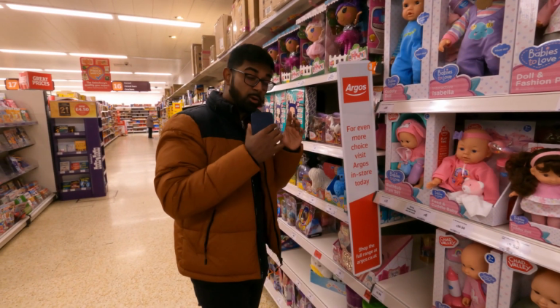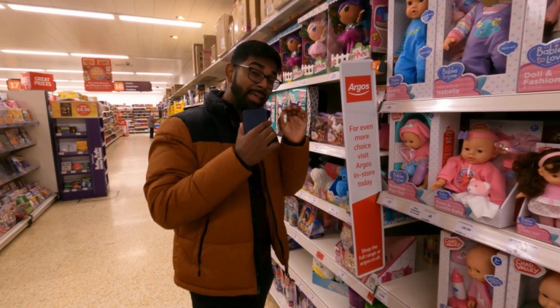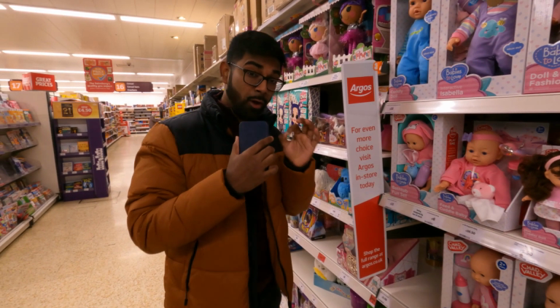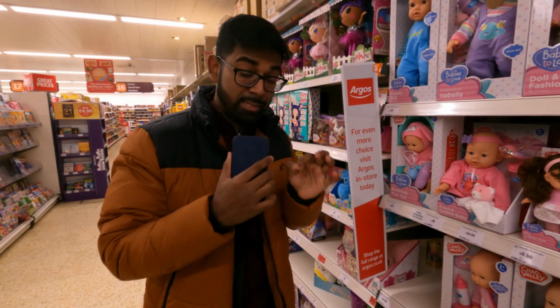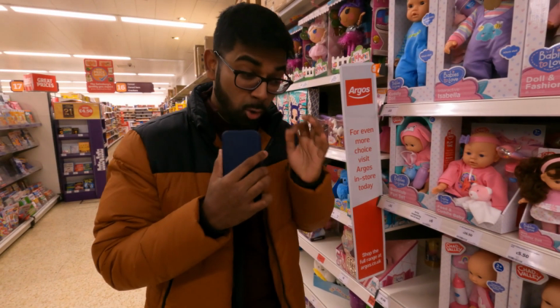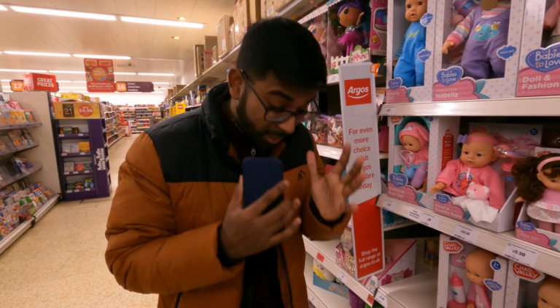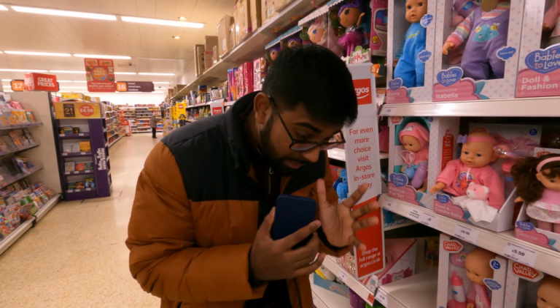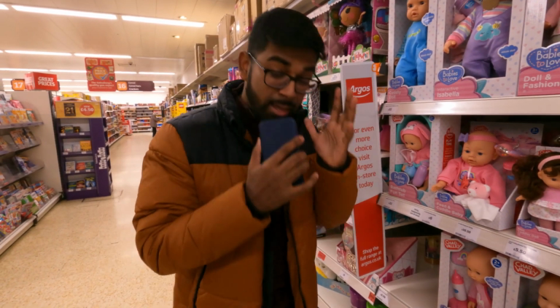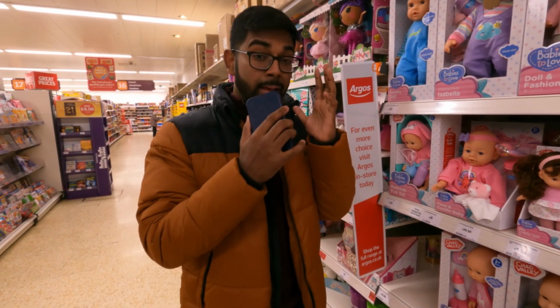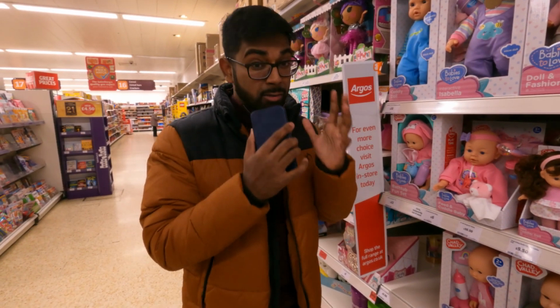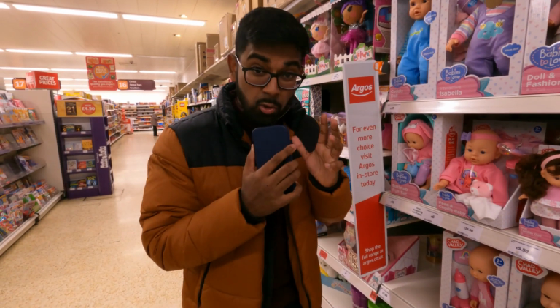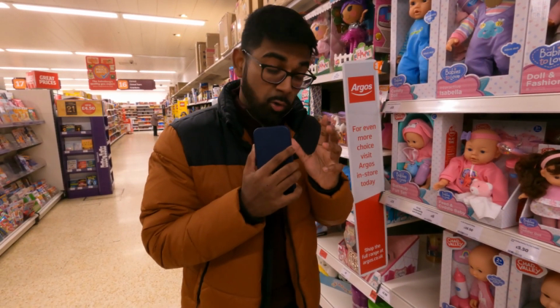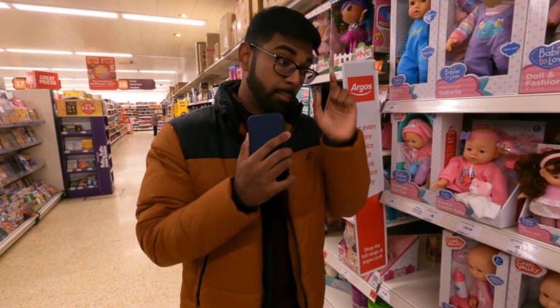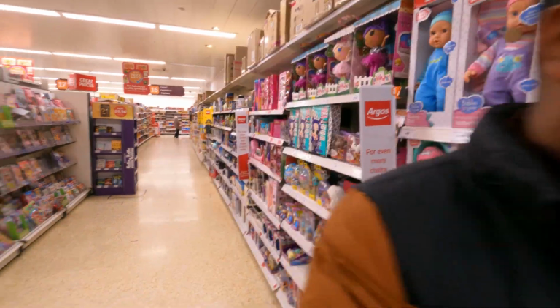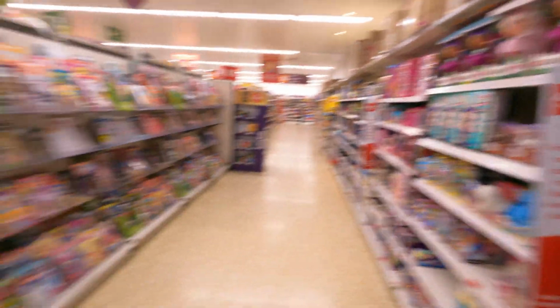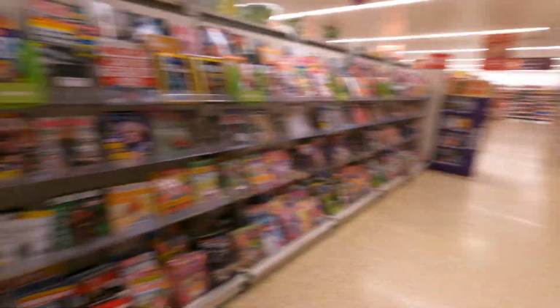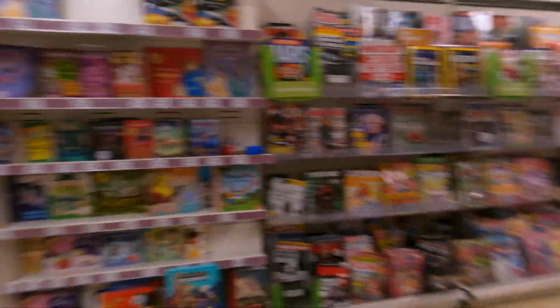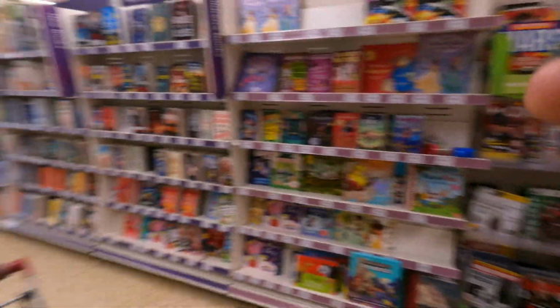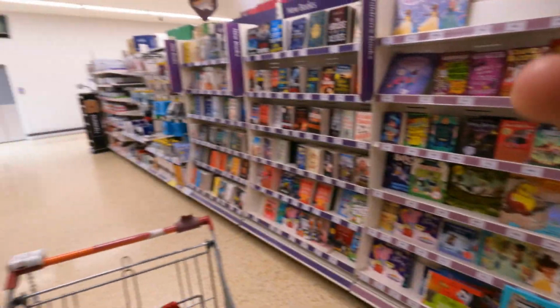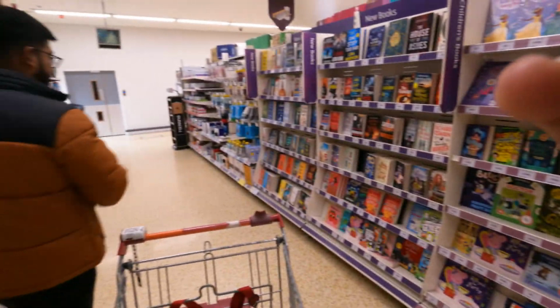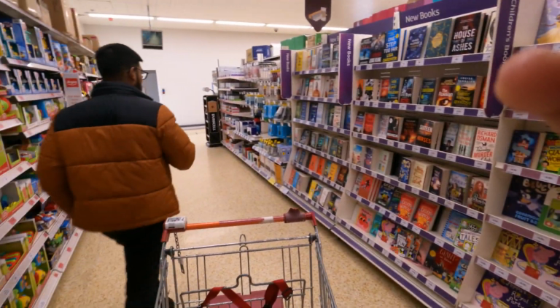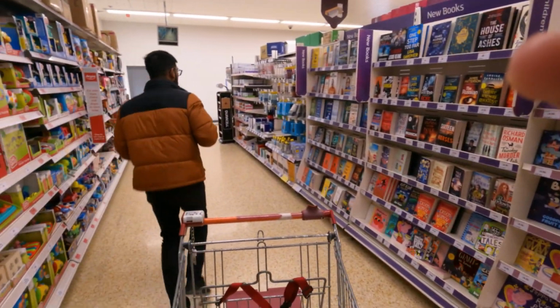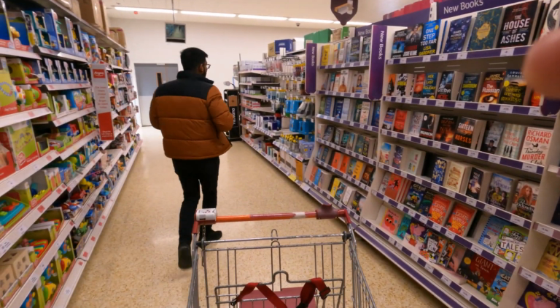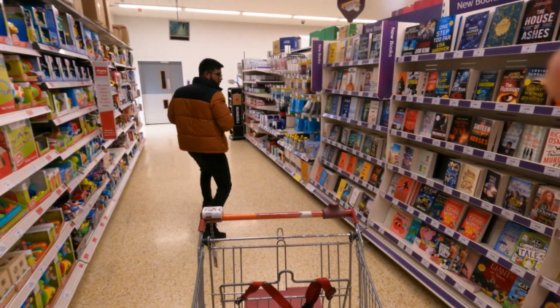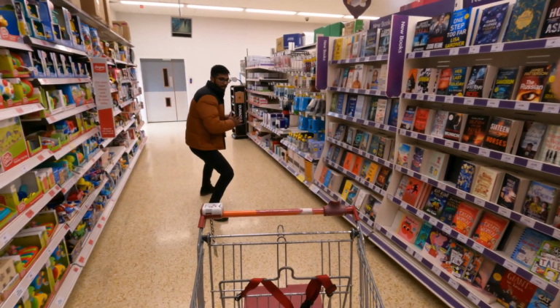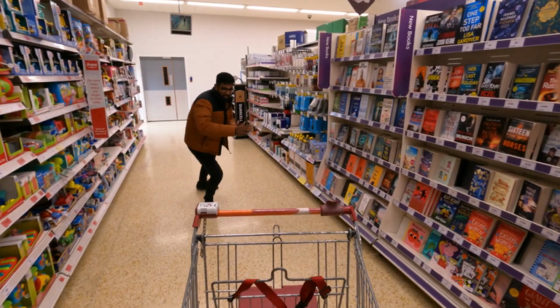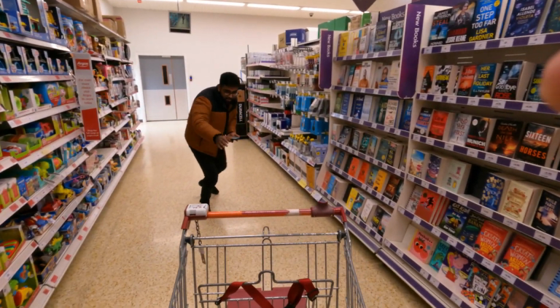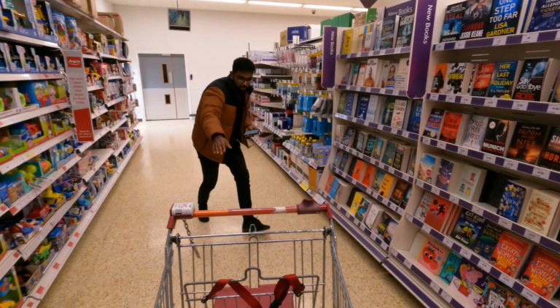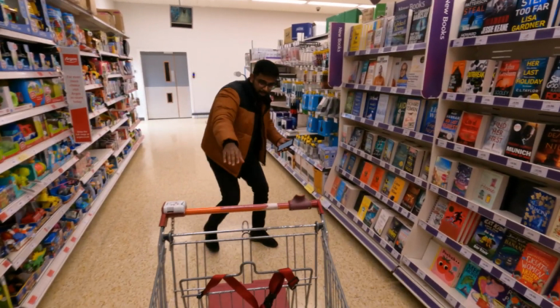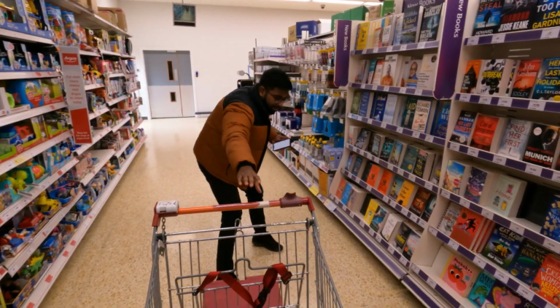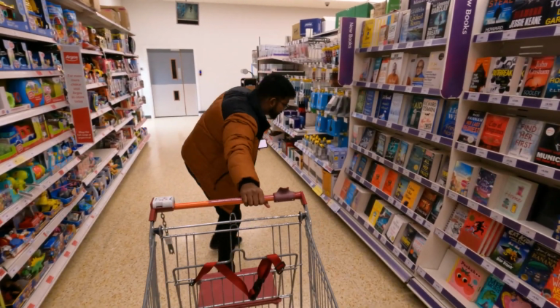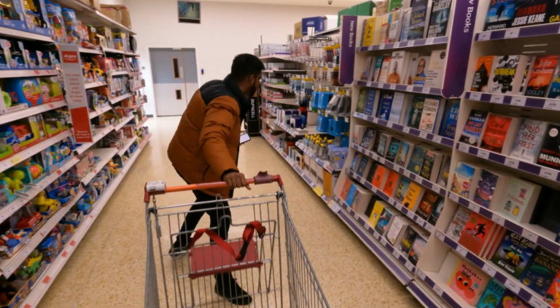So we're going to head to Asda quickly because there's going to be traffic. Let's get the trolley and let's go.